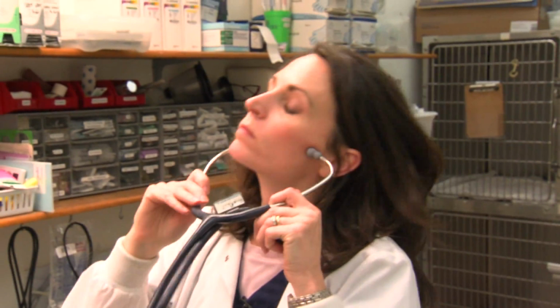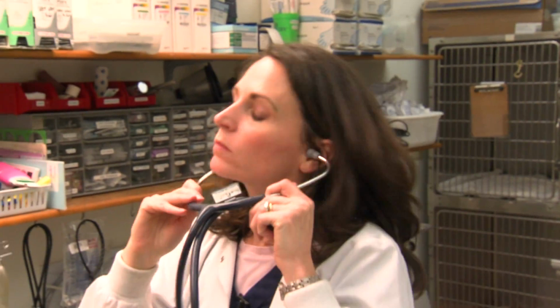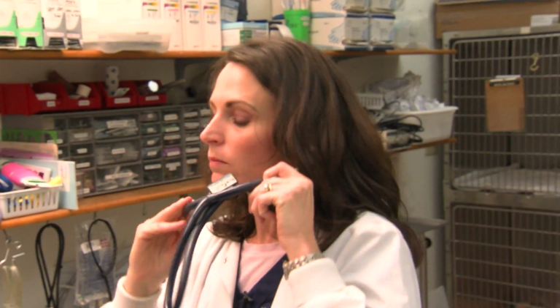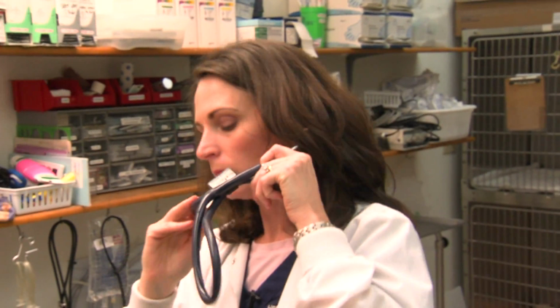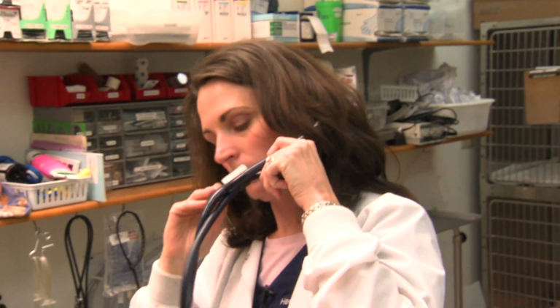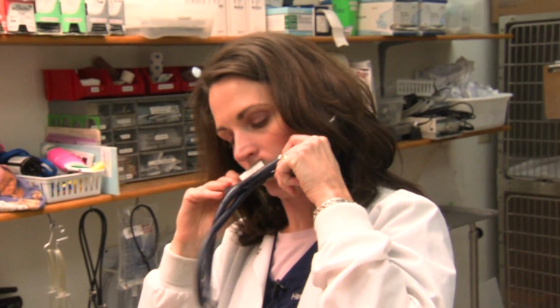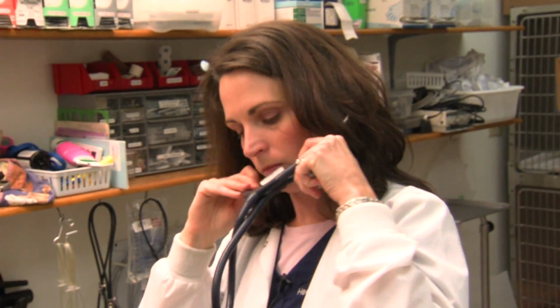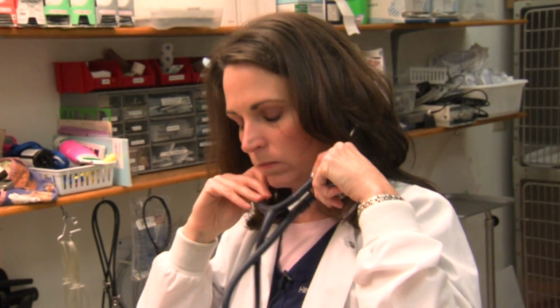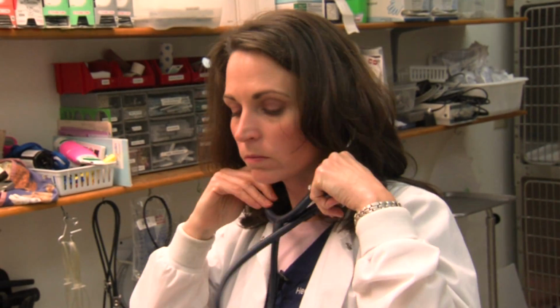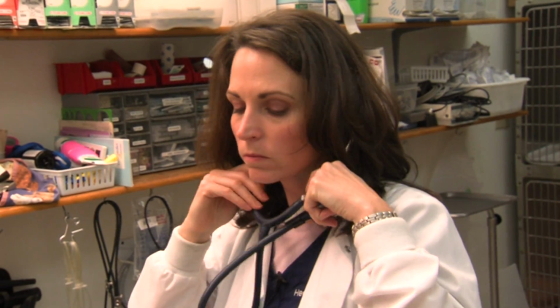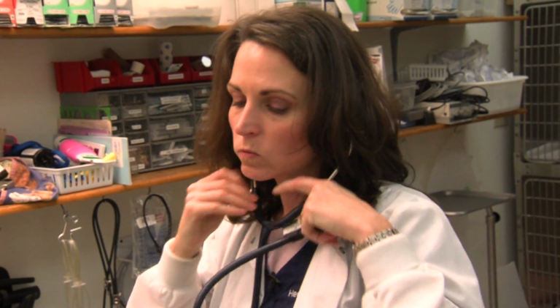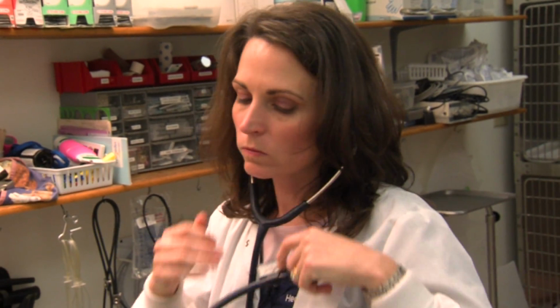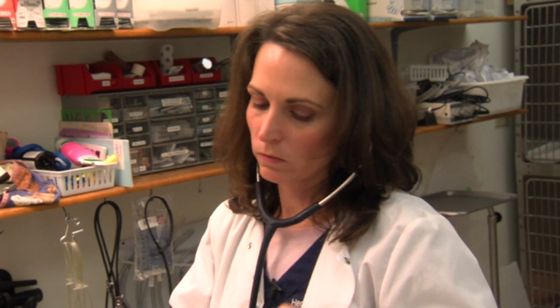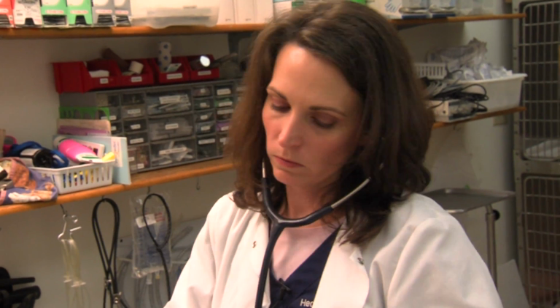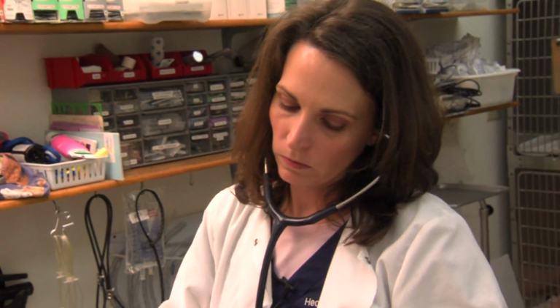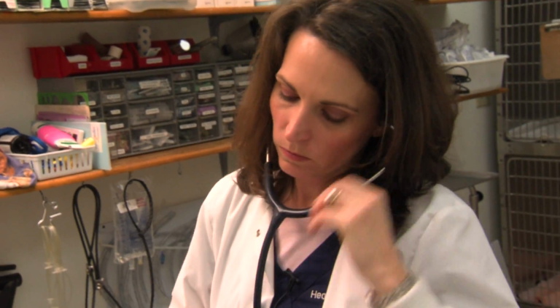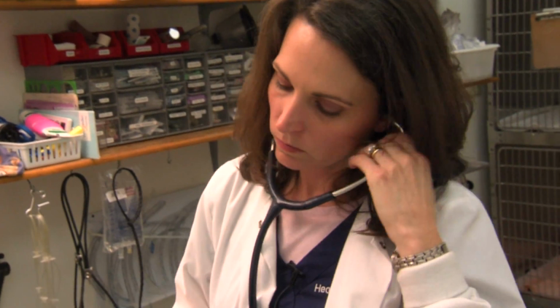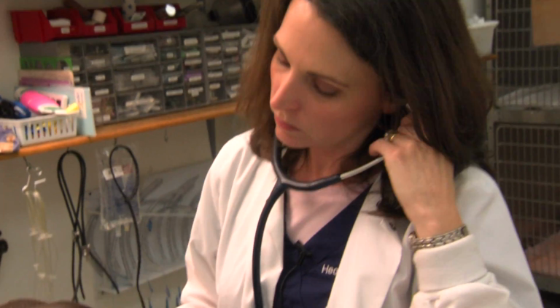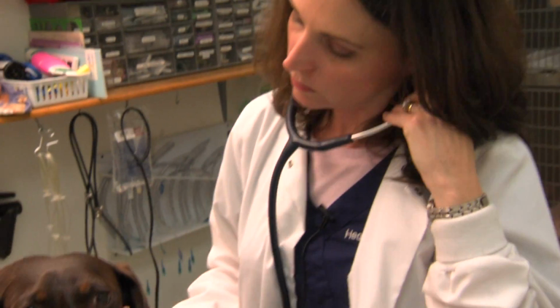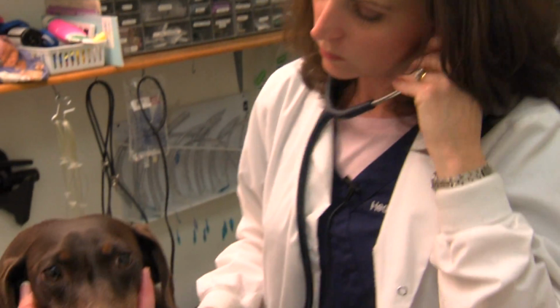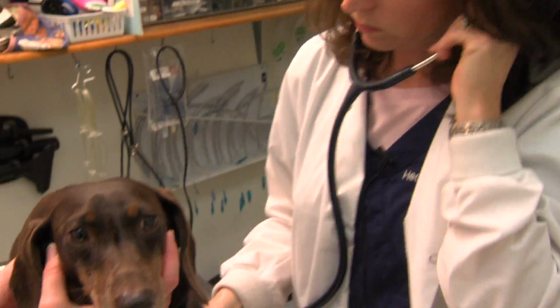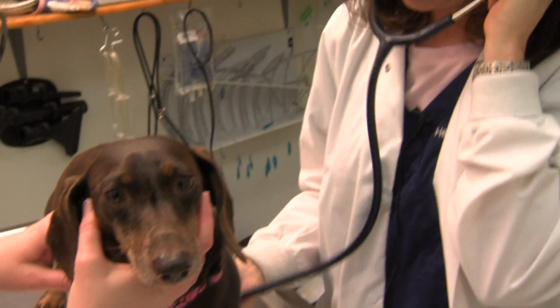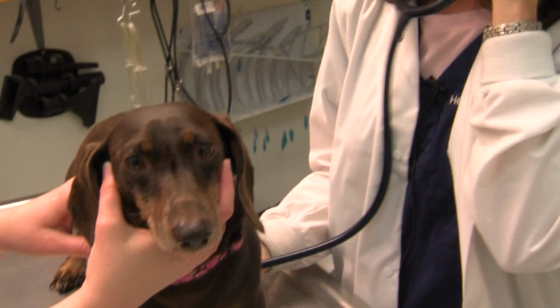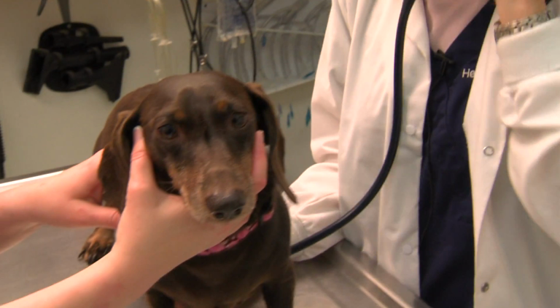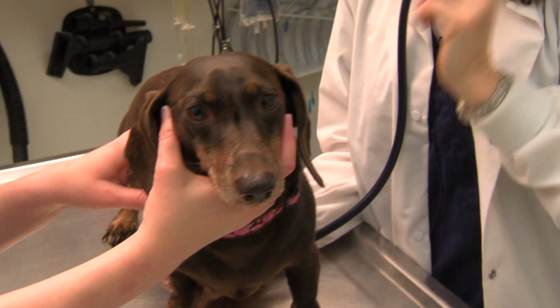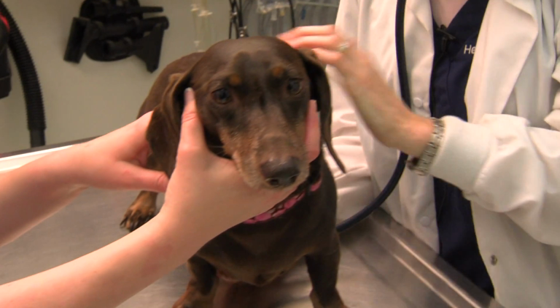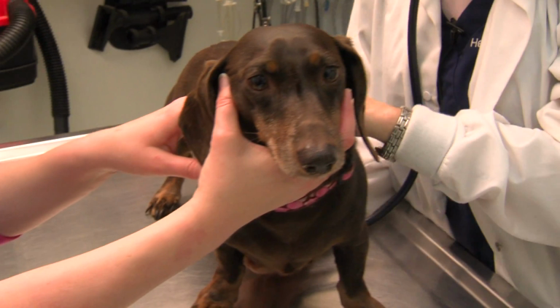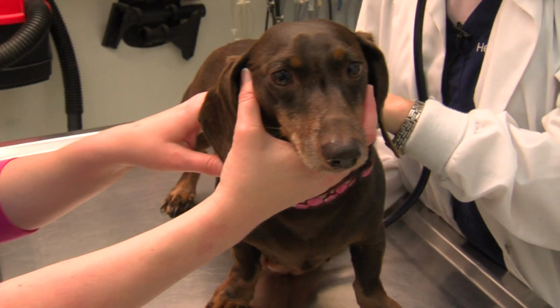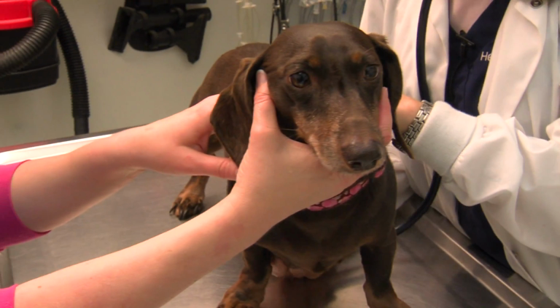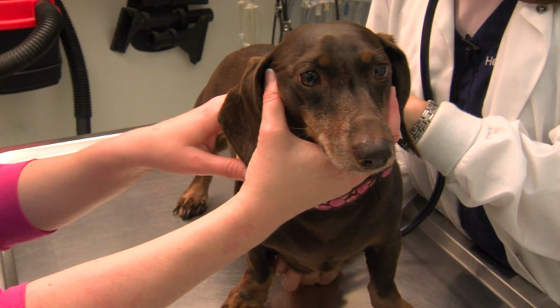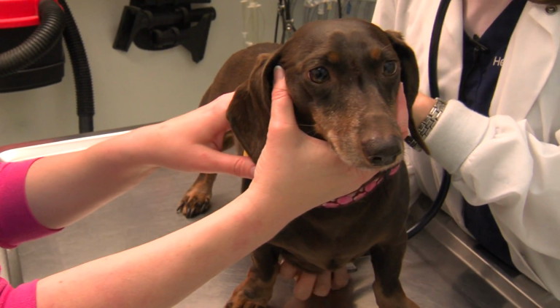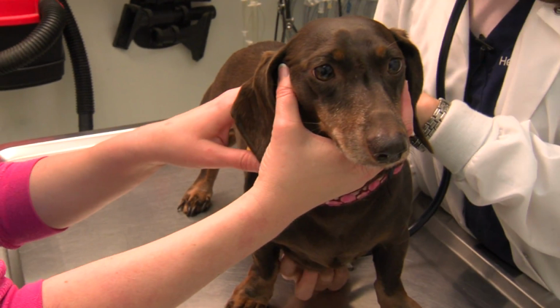I'm a veterinarian. I love it. It's work but it's fun — keeps you on your toes.